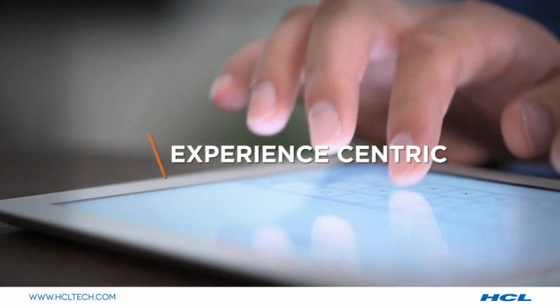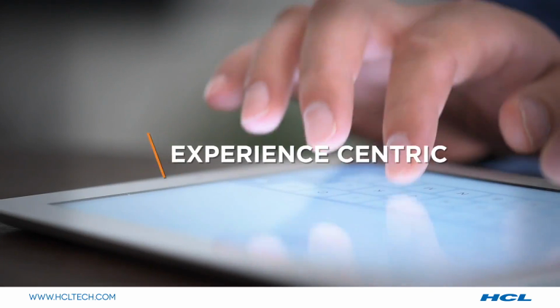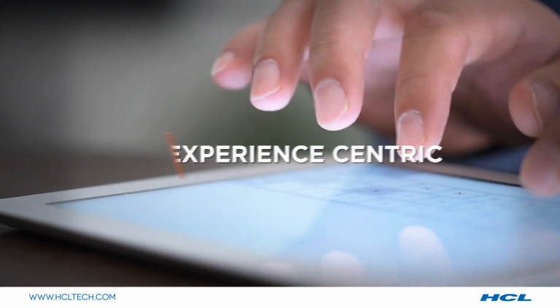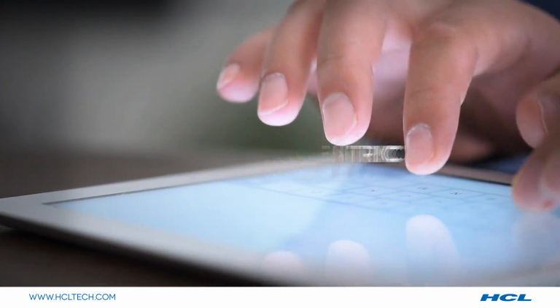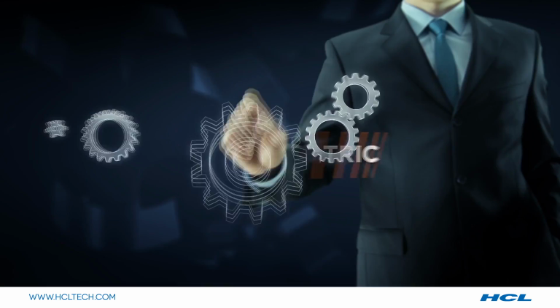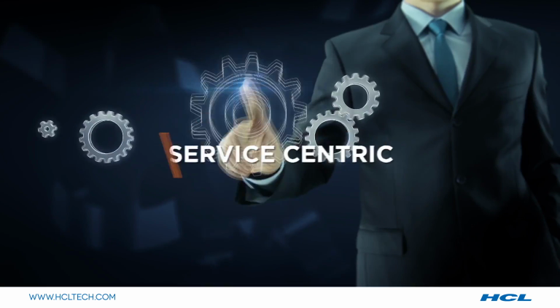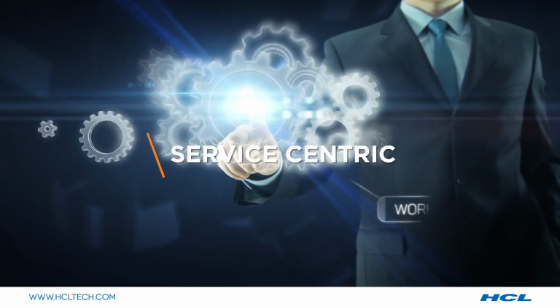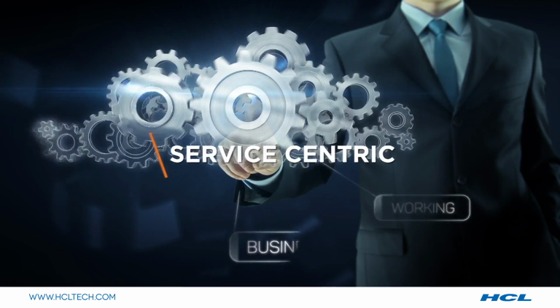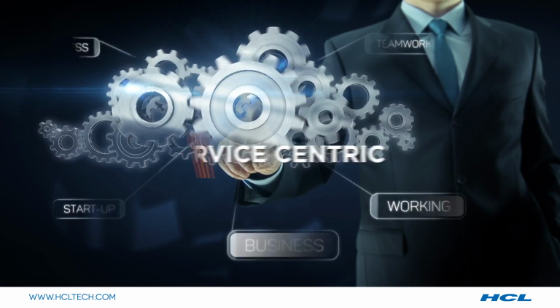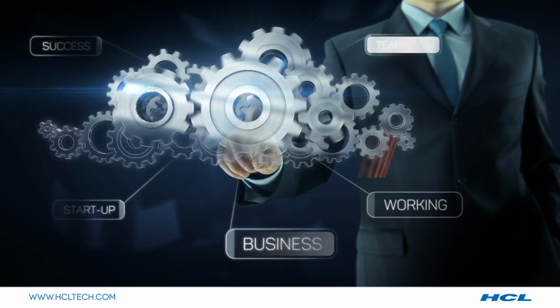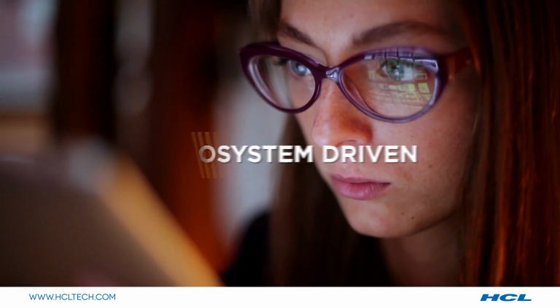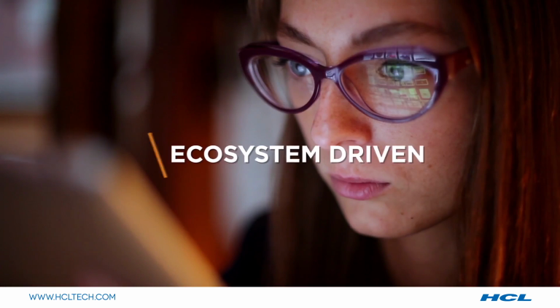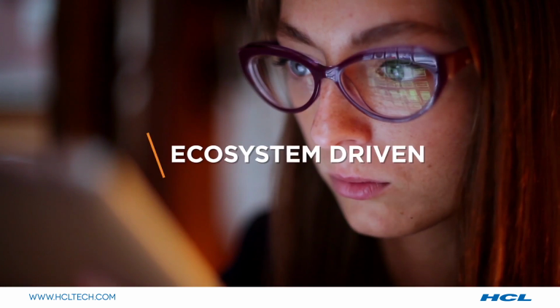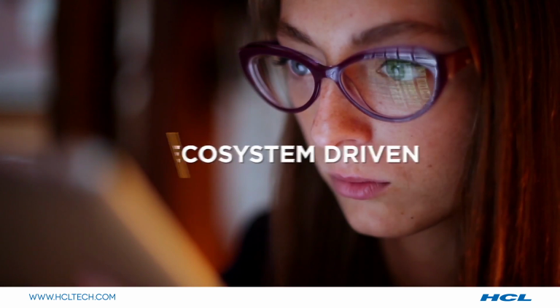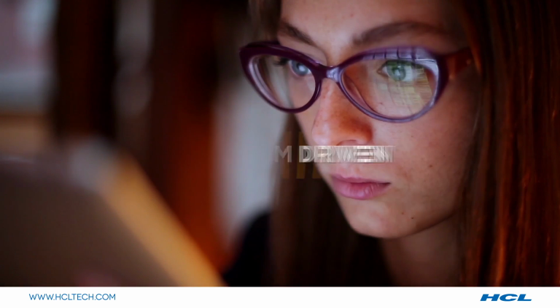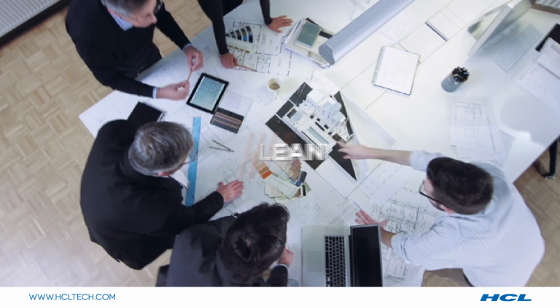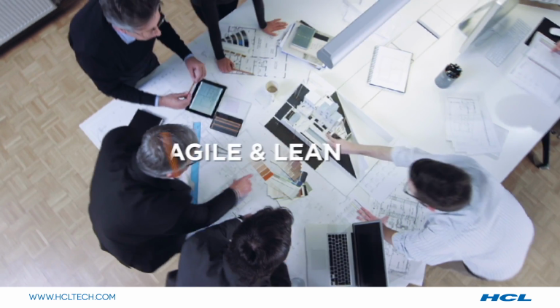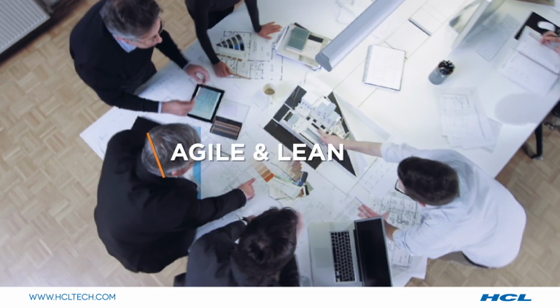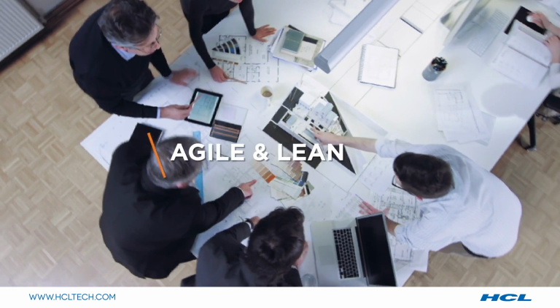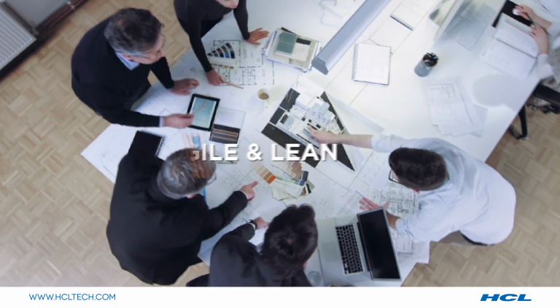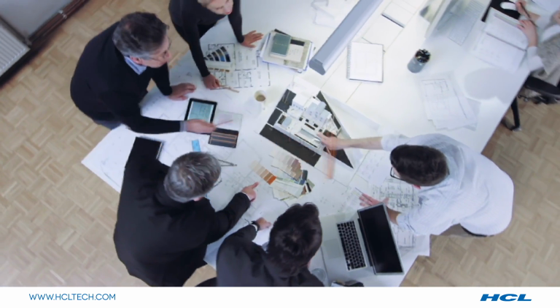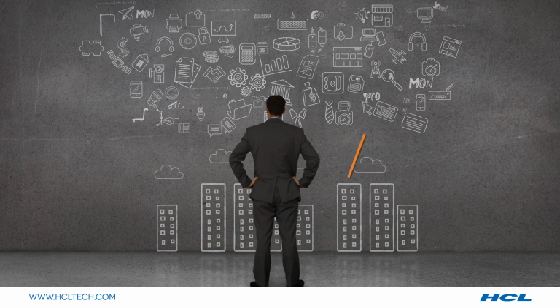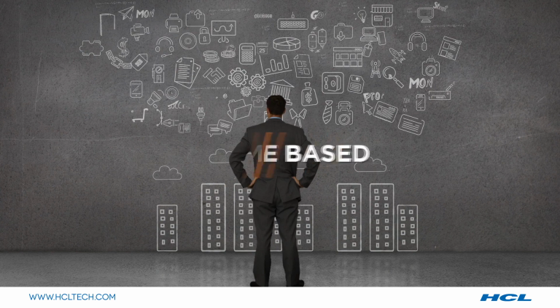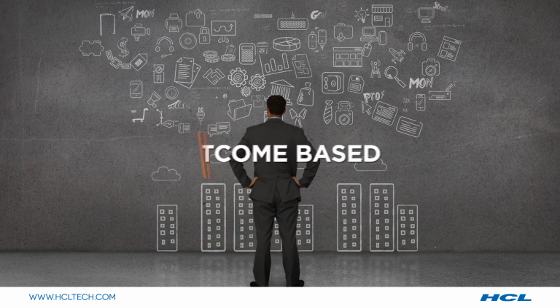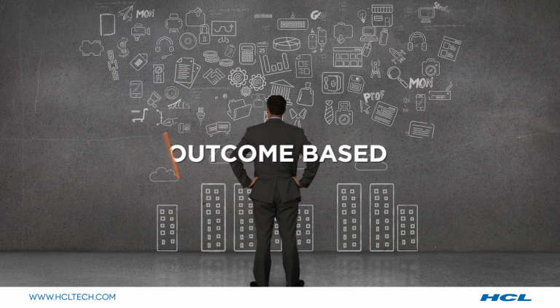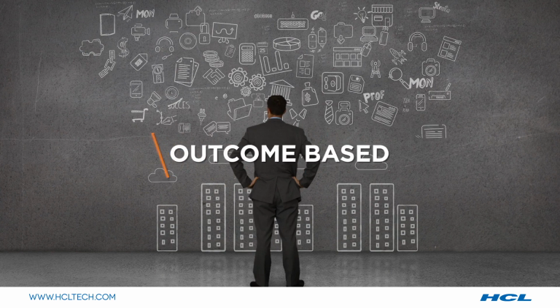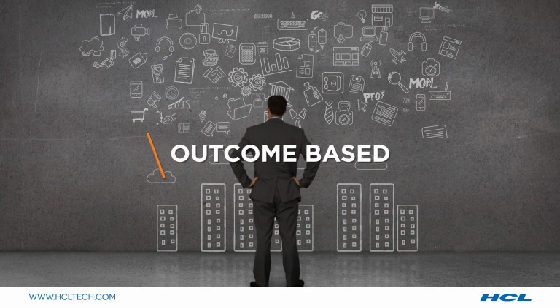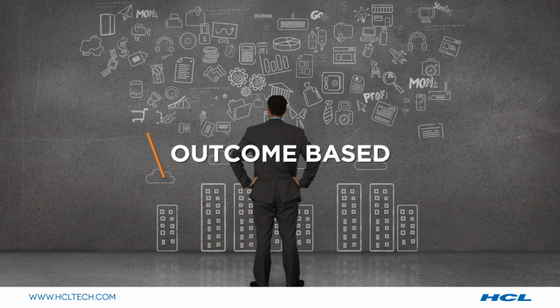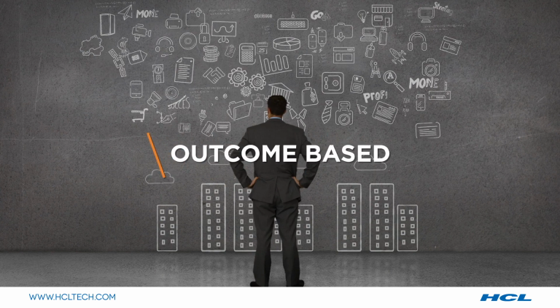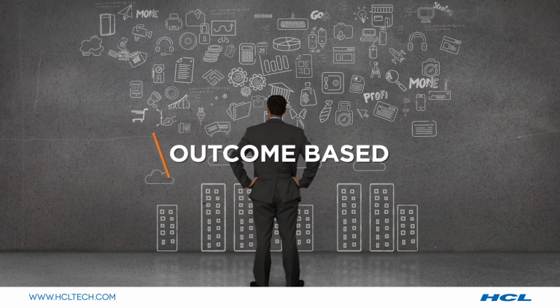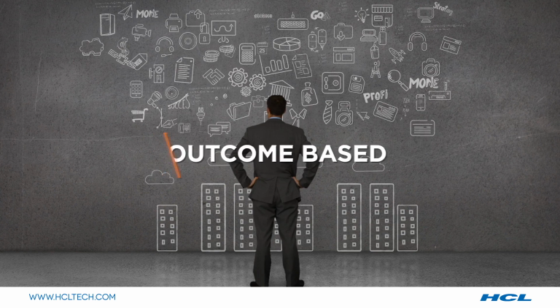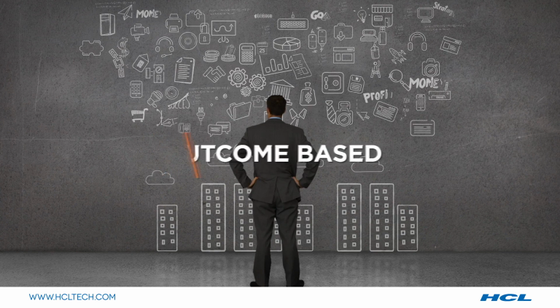Experience-centric, service-centric, ecosystem-driven, agile and lean, and most important of all, outcome-based.